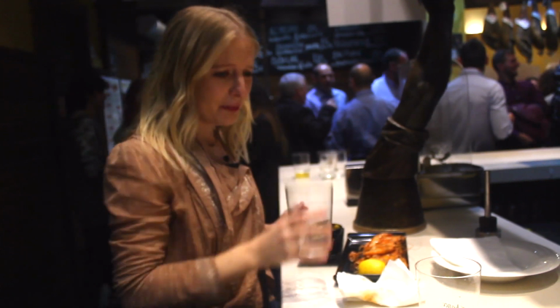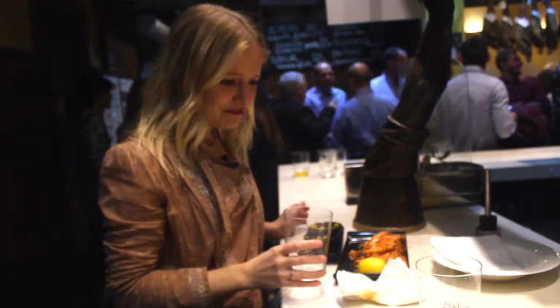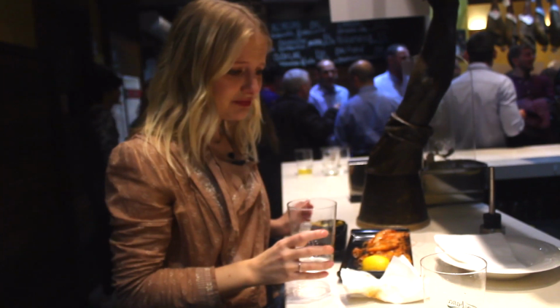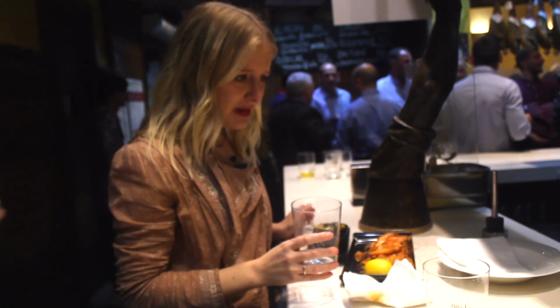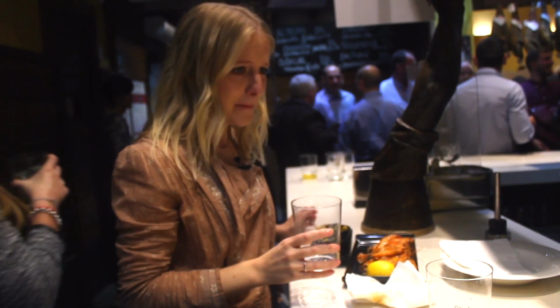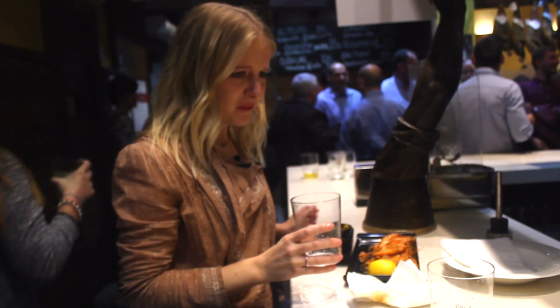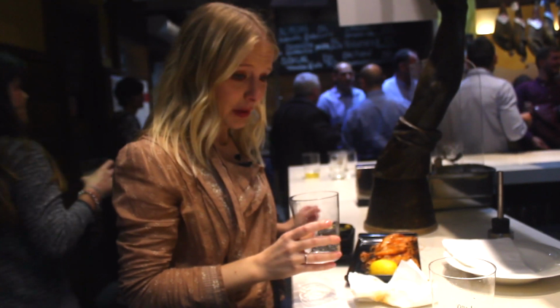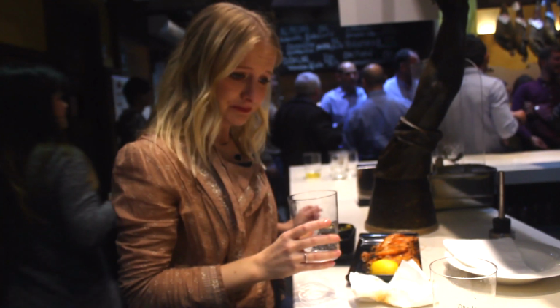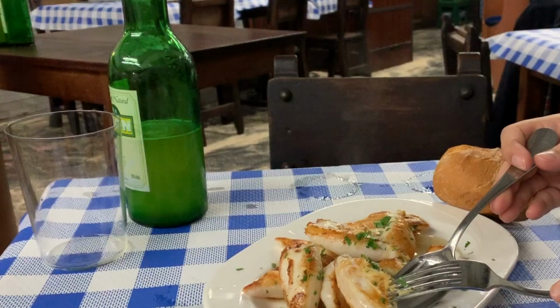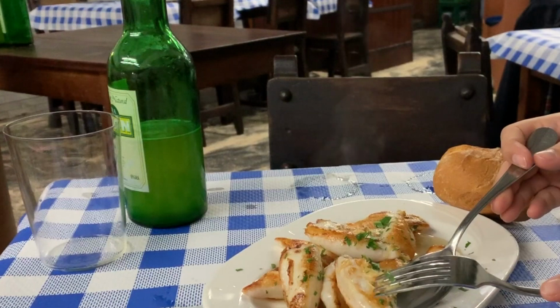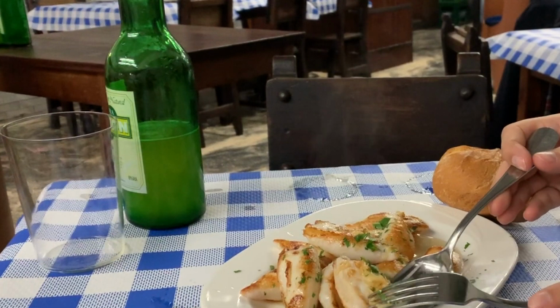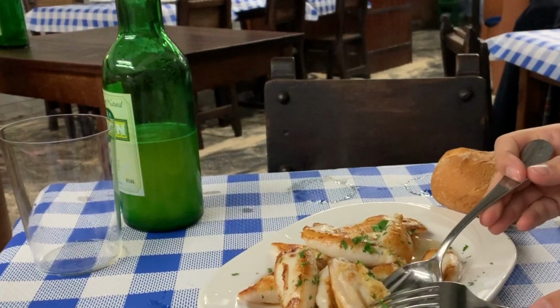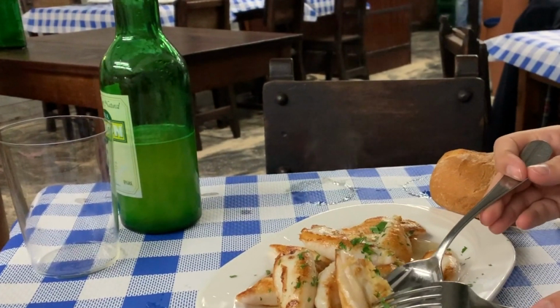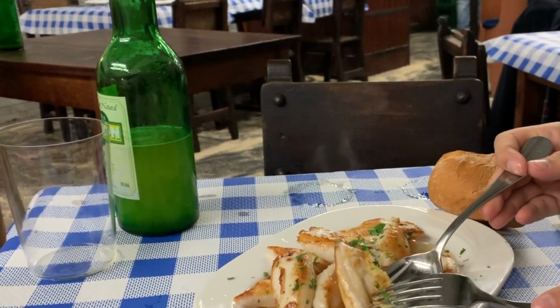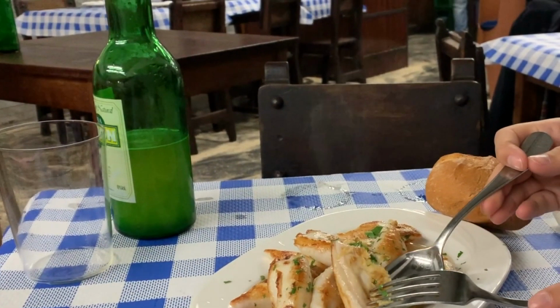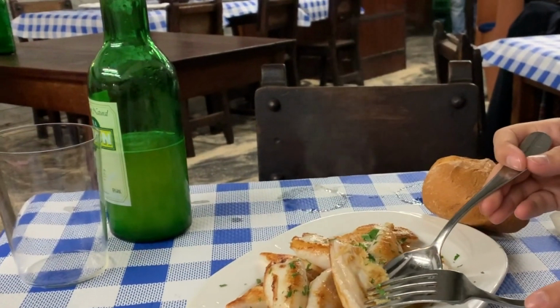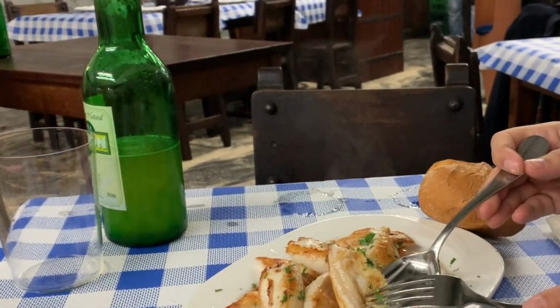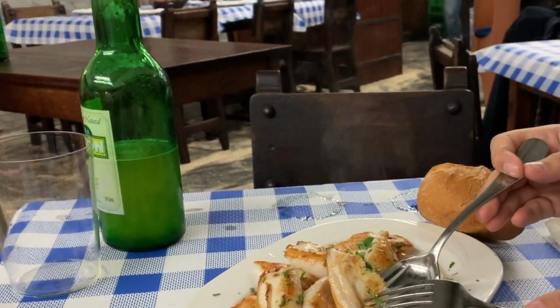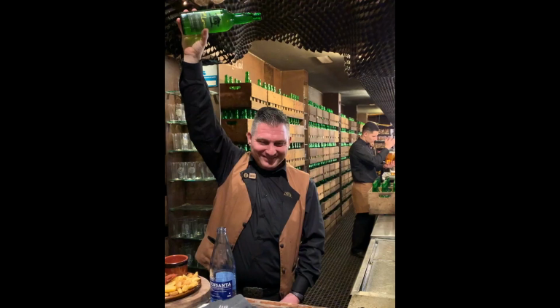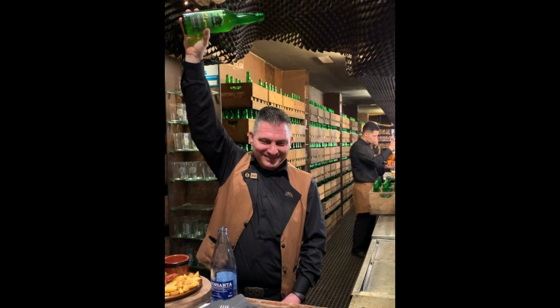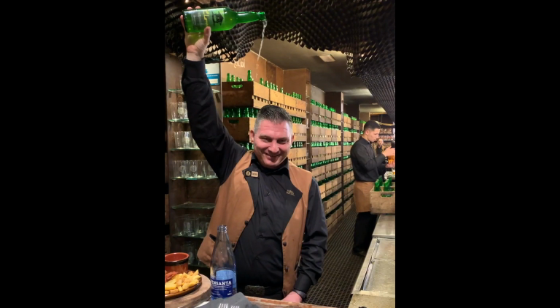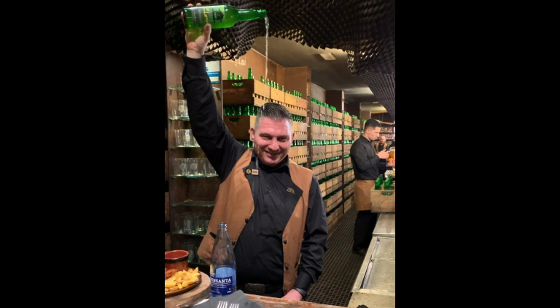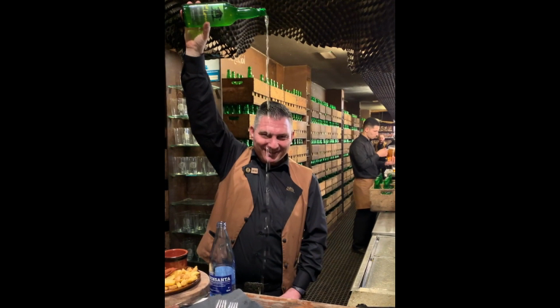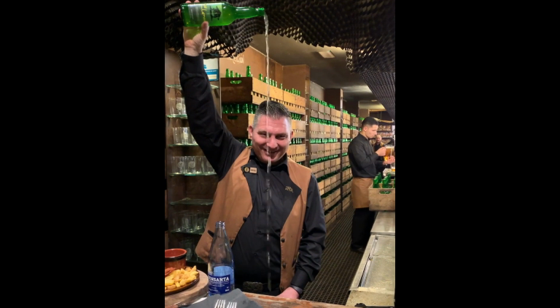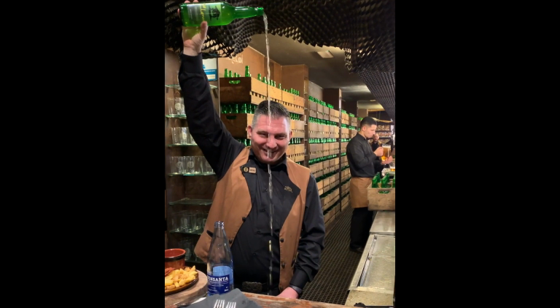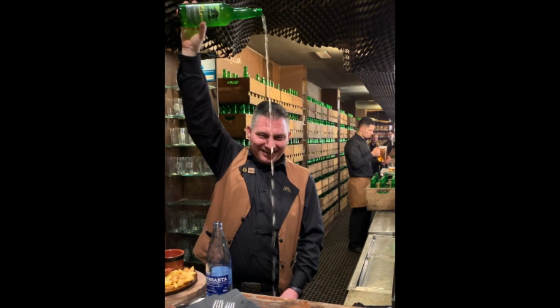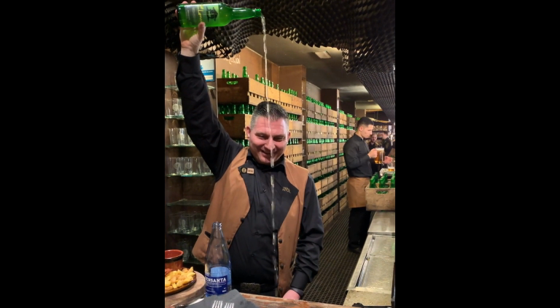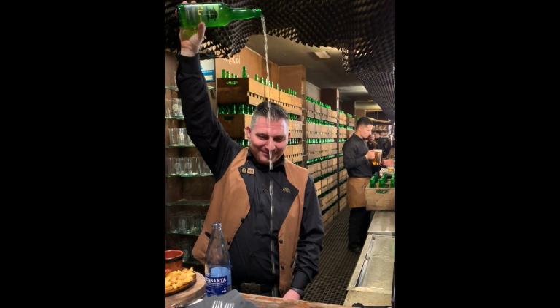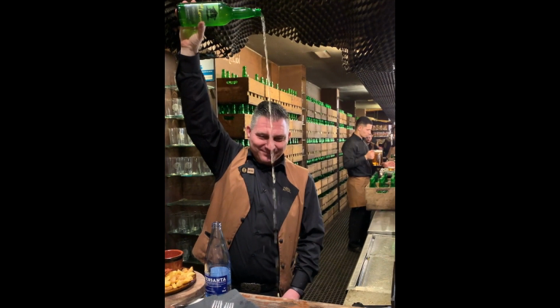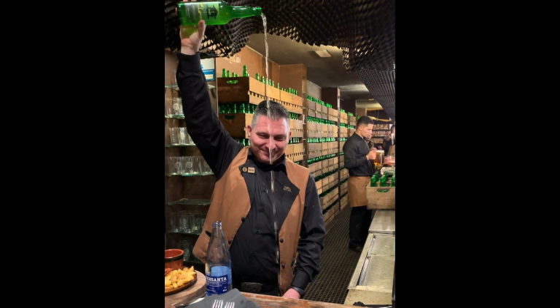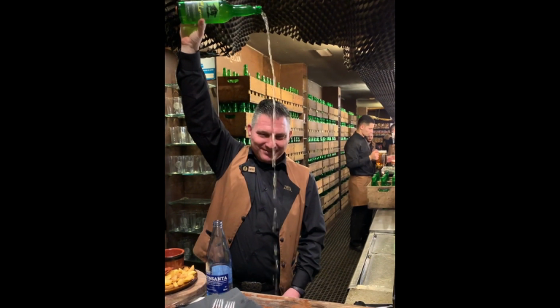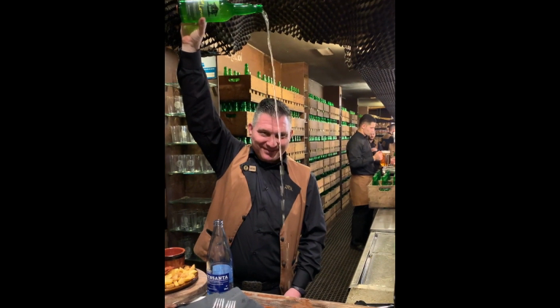To me, Spanish Cidra is not like ciders I've tried in the US, which are generally too sweet and really filling, so I prefer it.